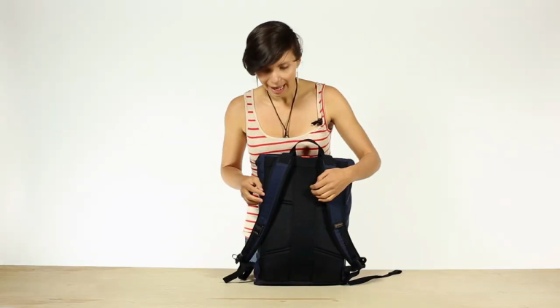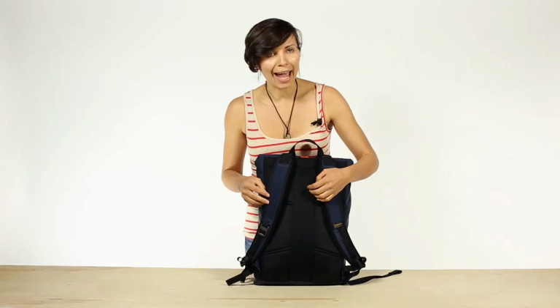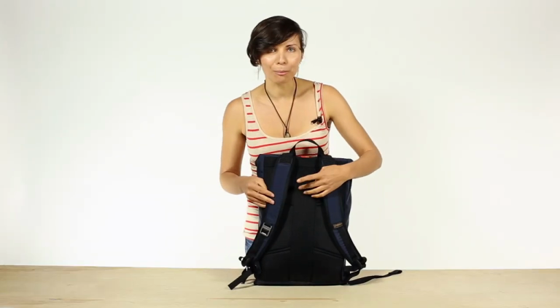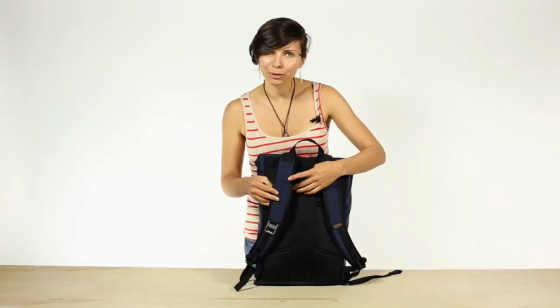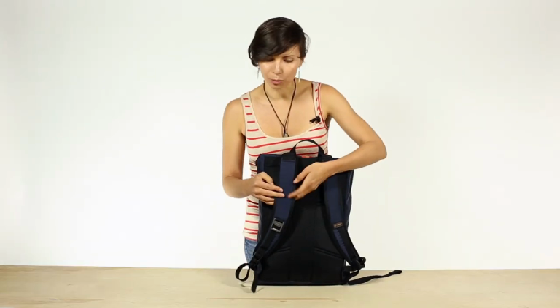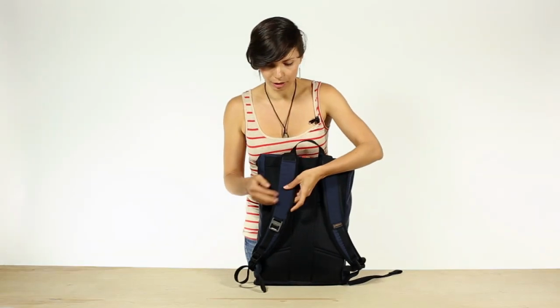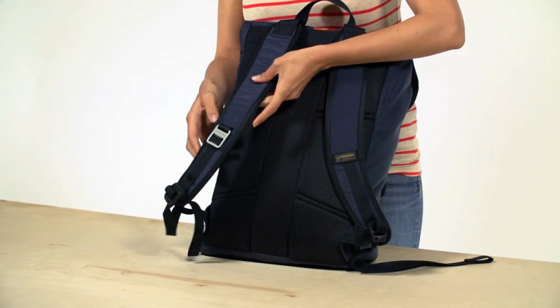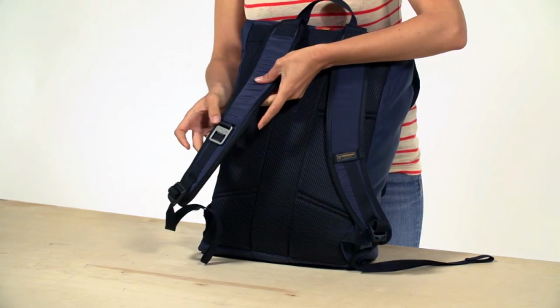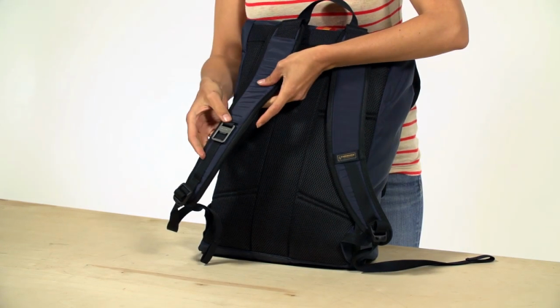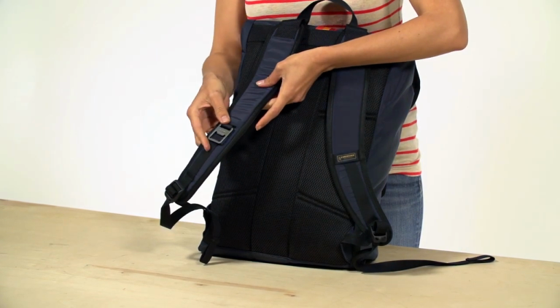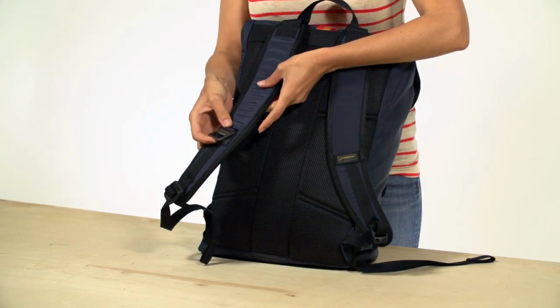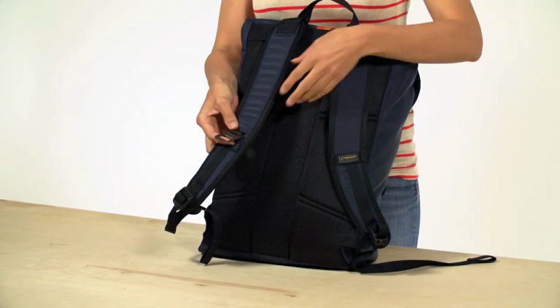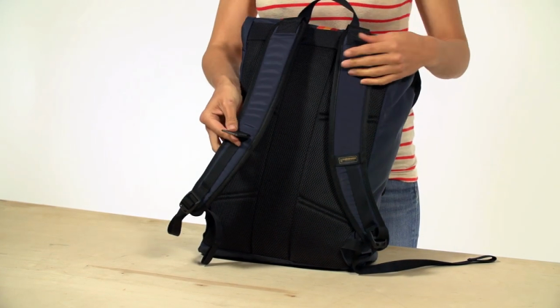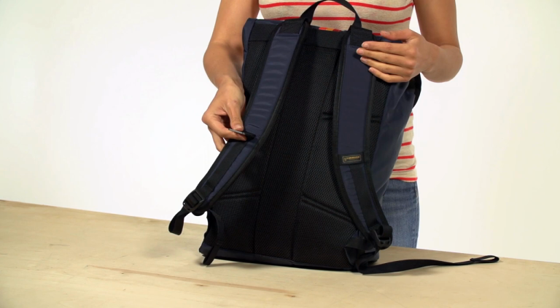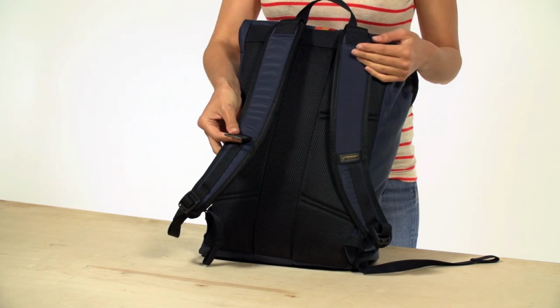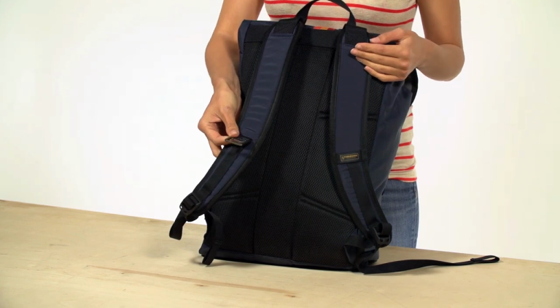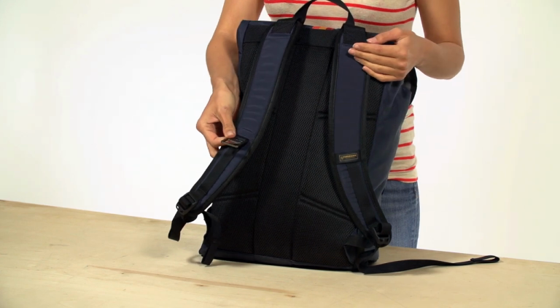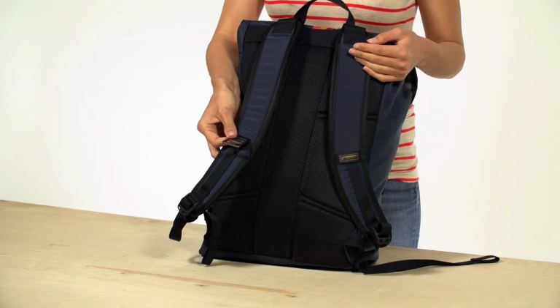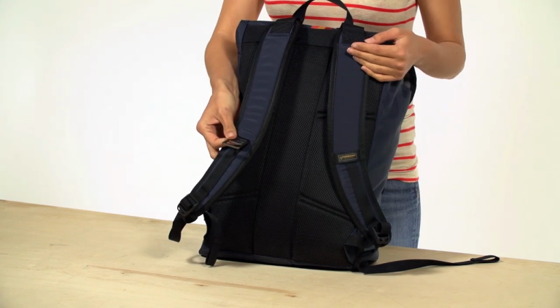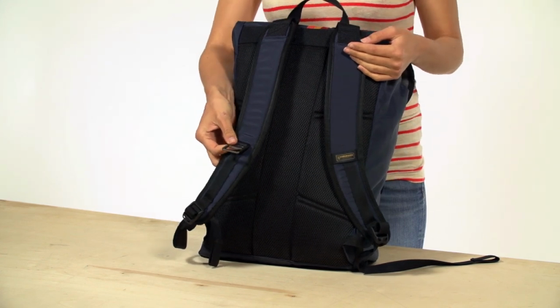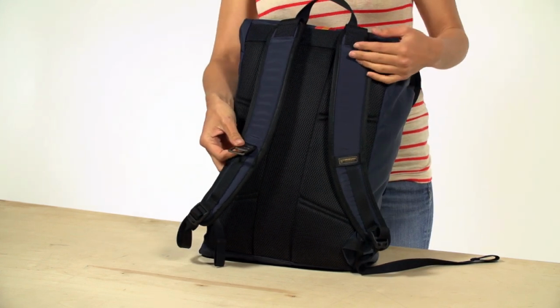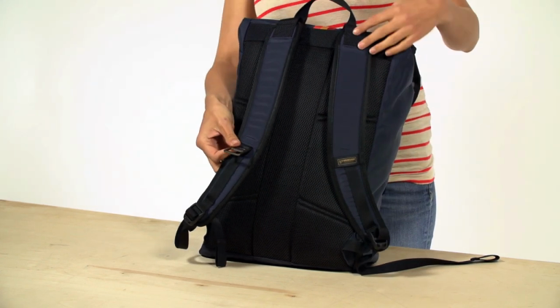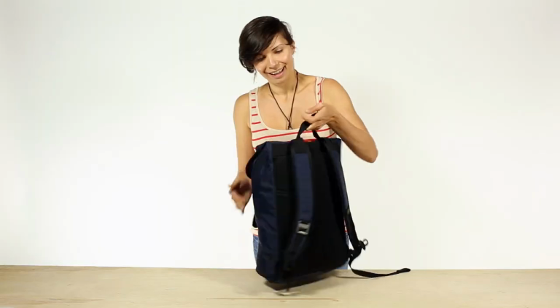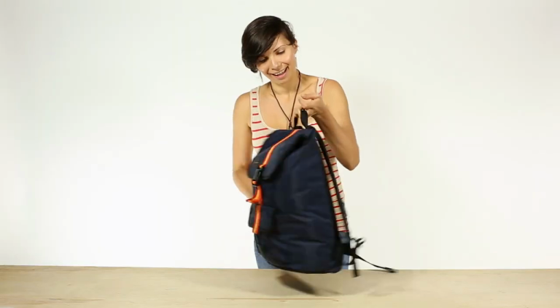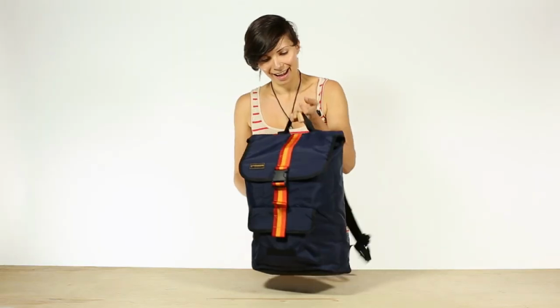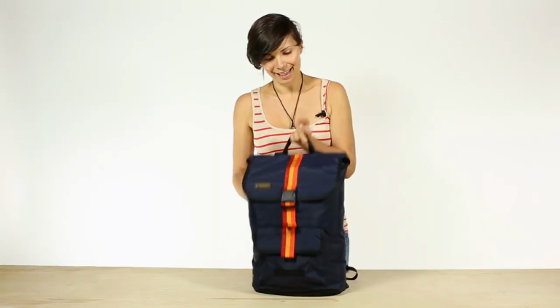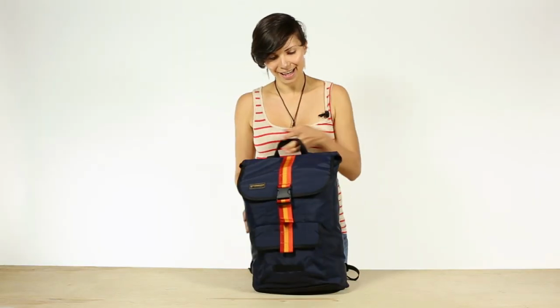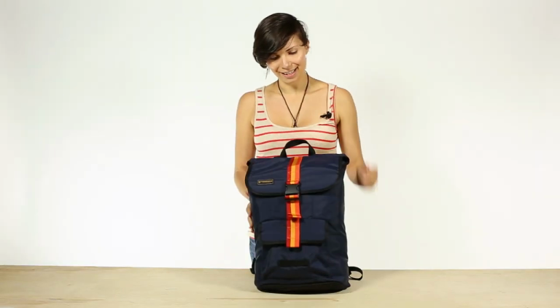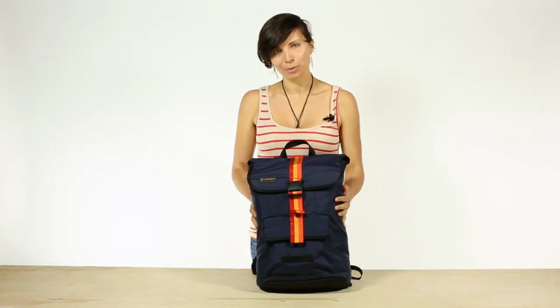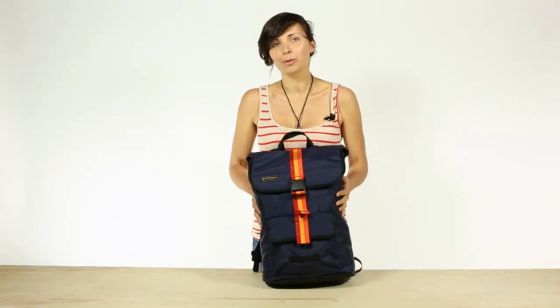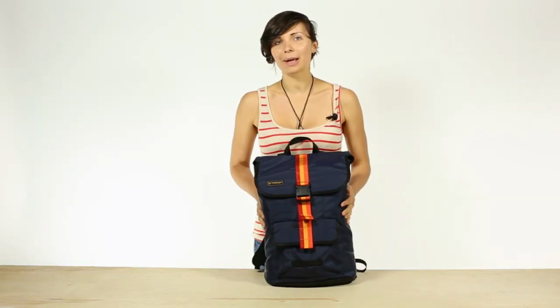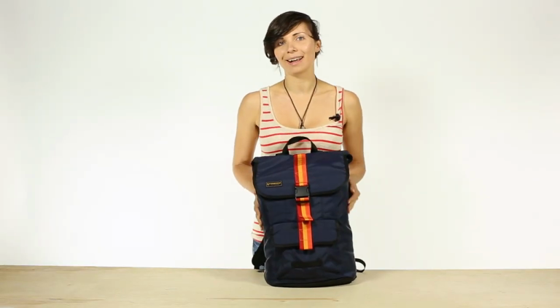And most importantly, a bottle opener for making new friends. And that is the Moby Backpack.